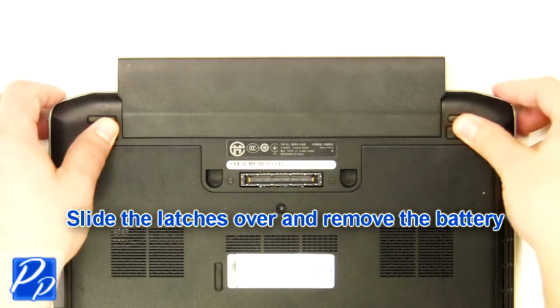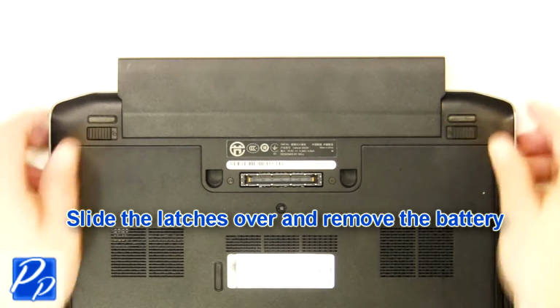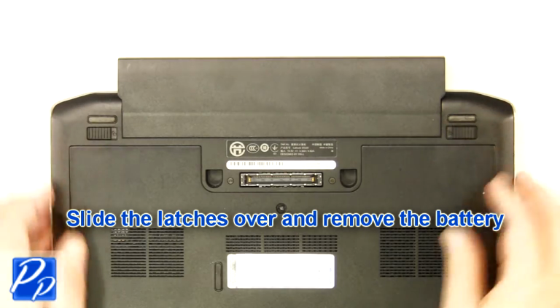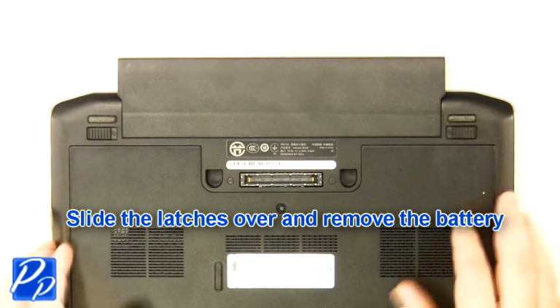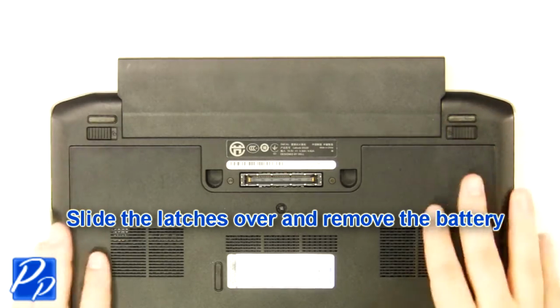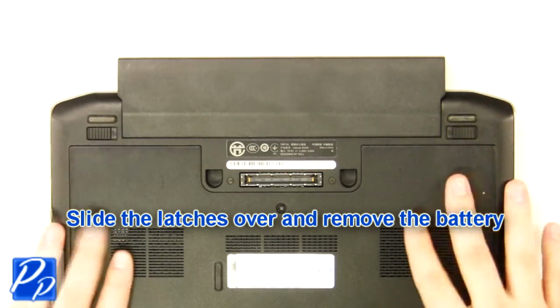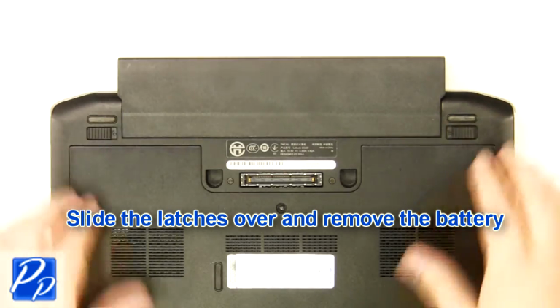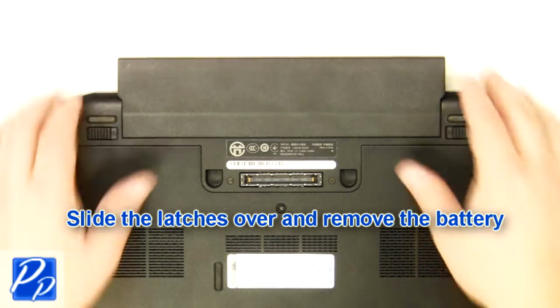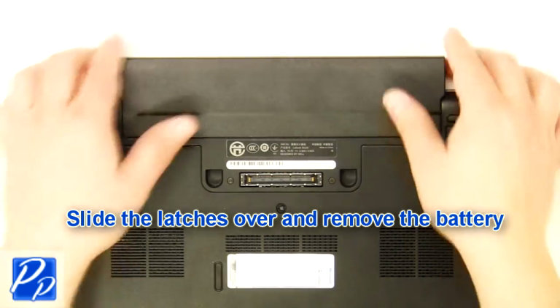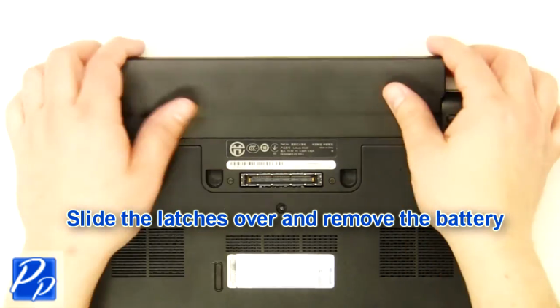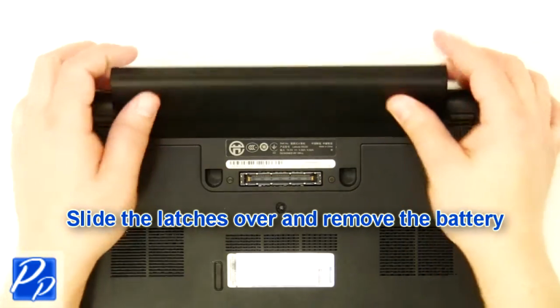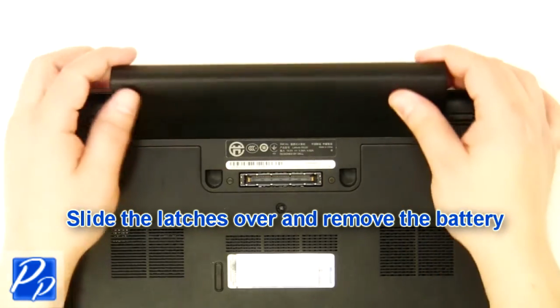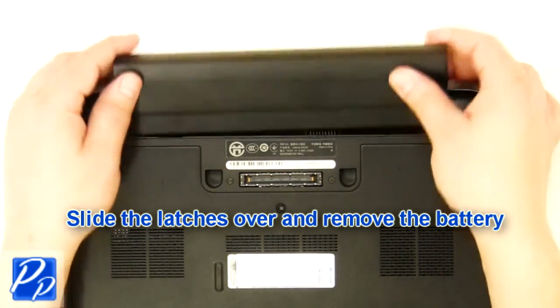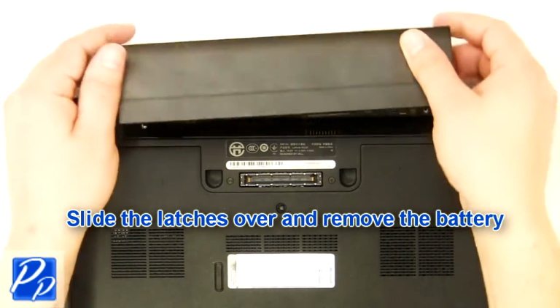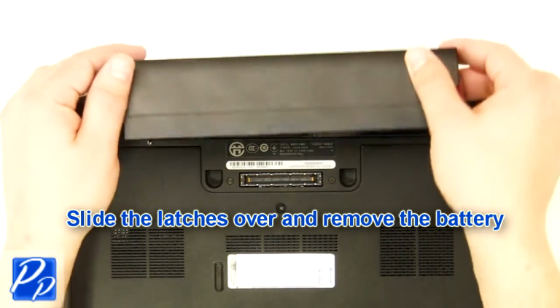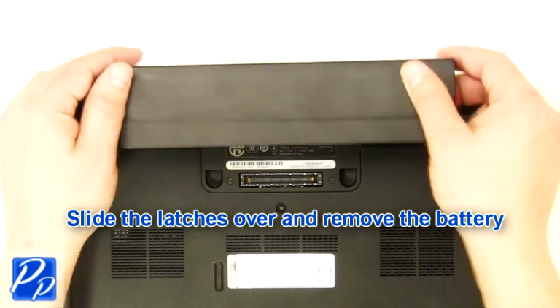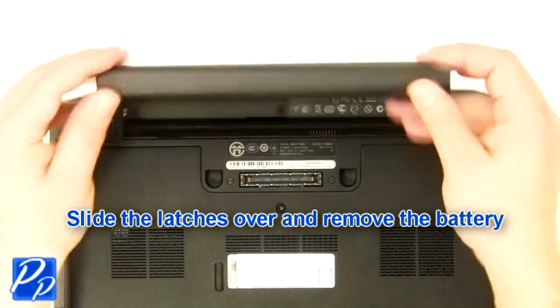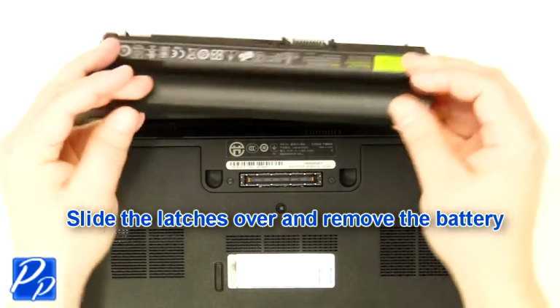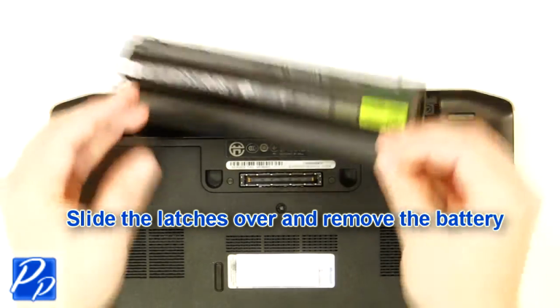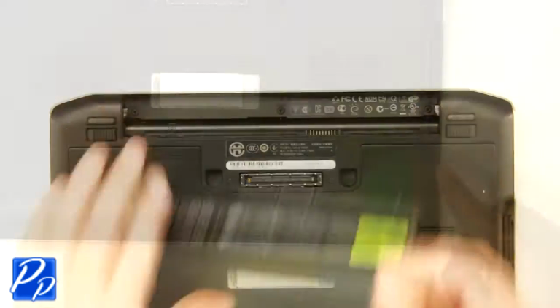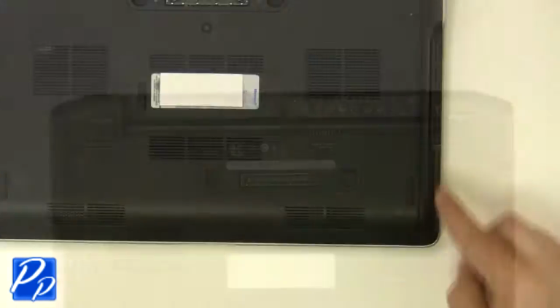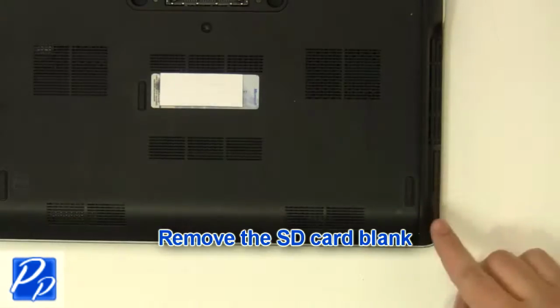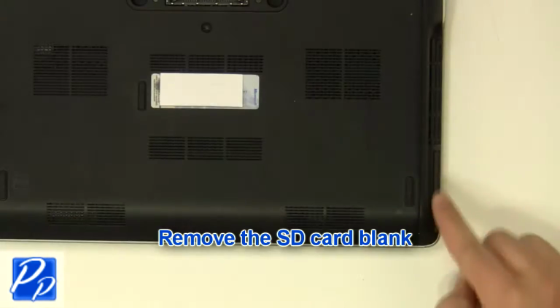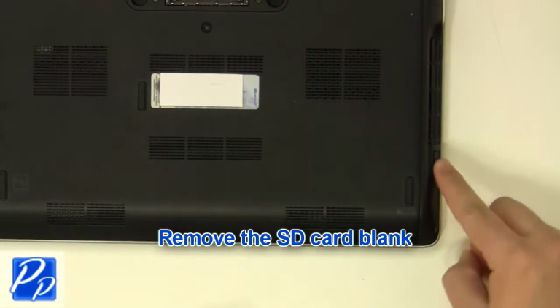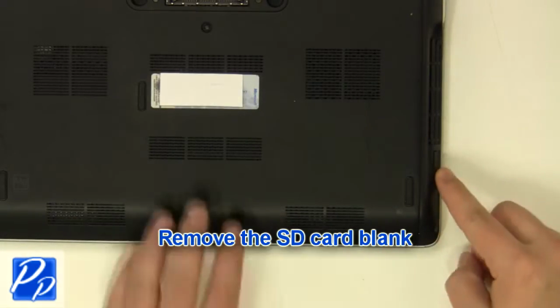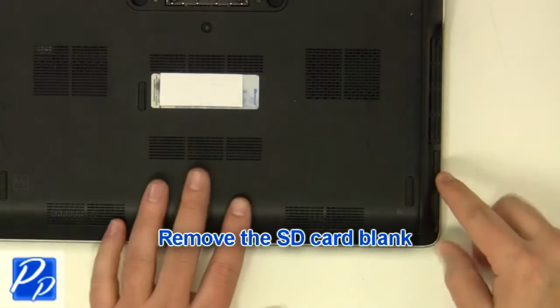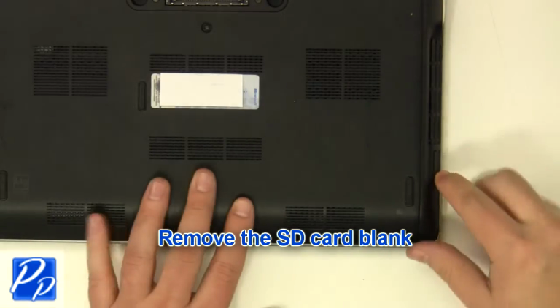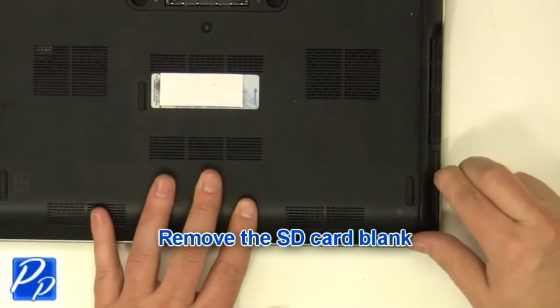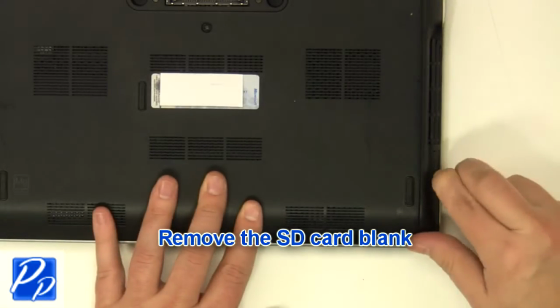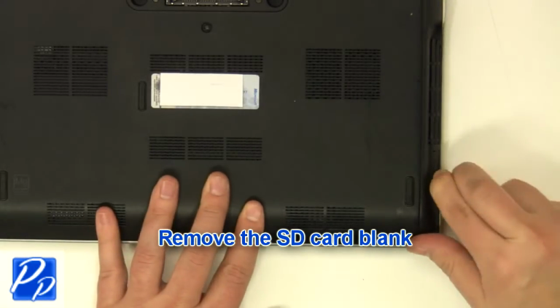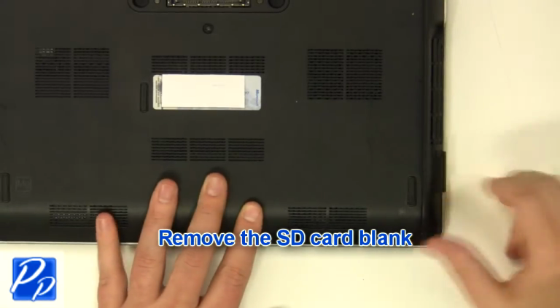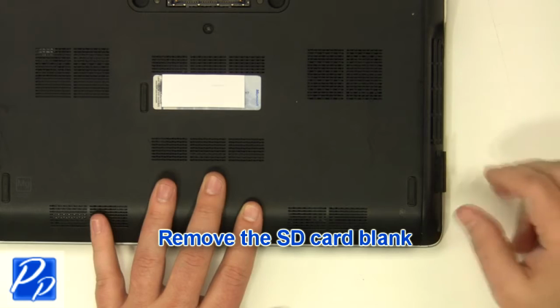Slide the latches over and remove the battery. Remove the SD card blank.